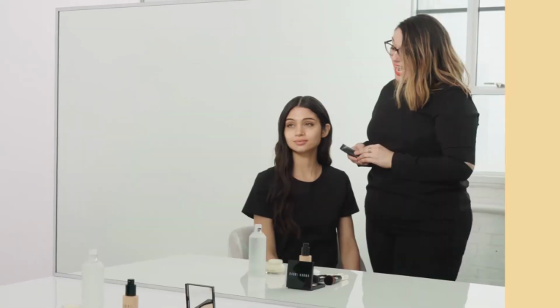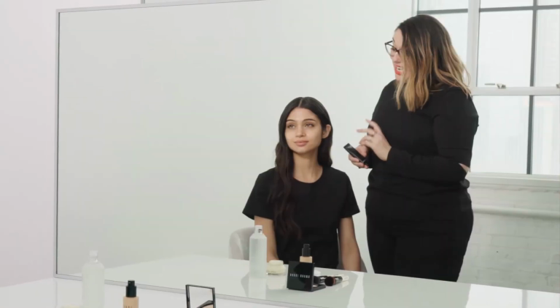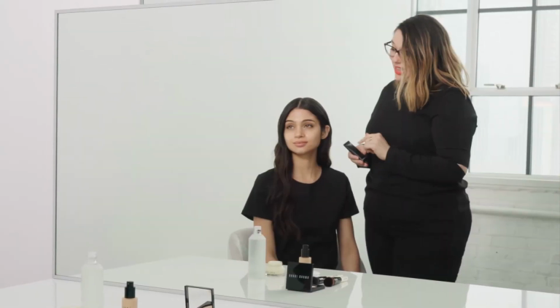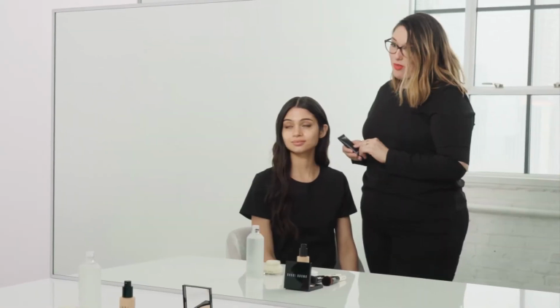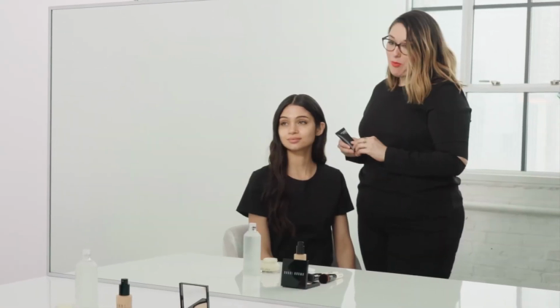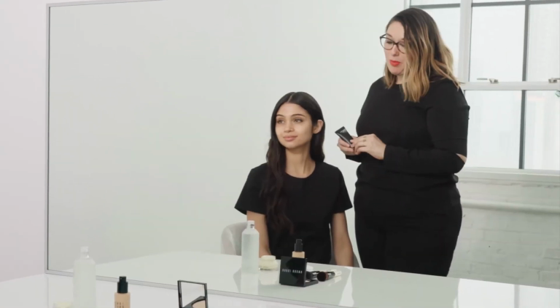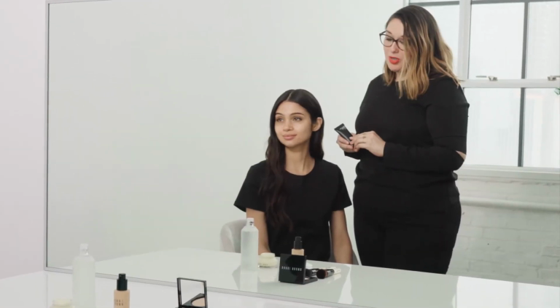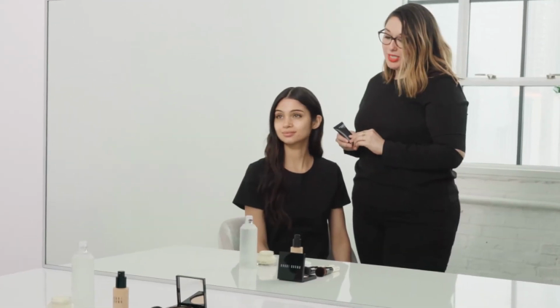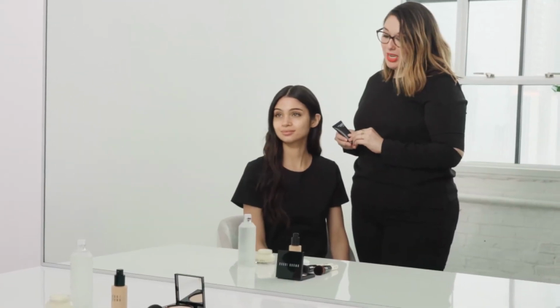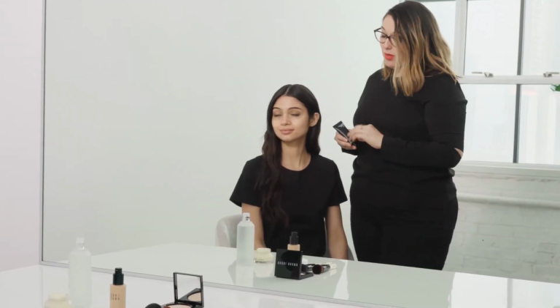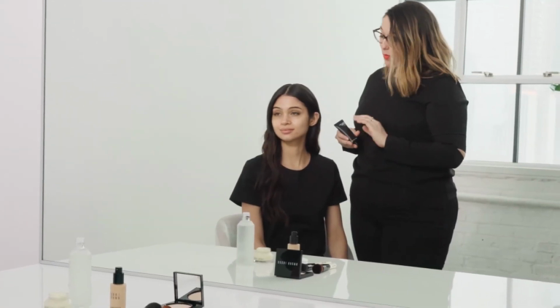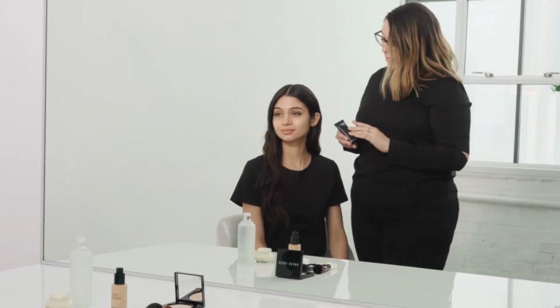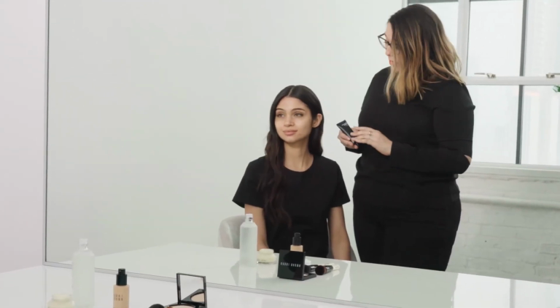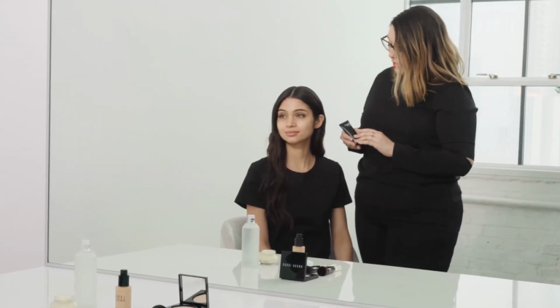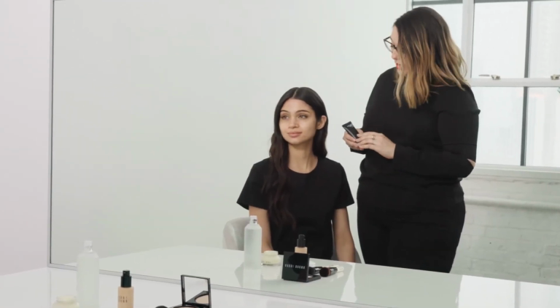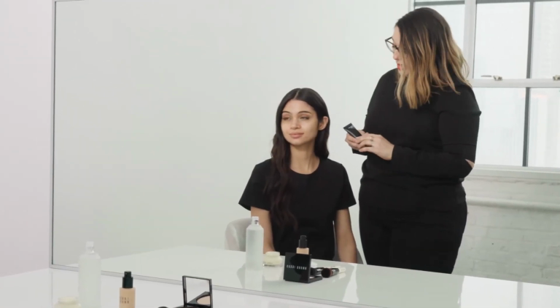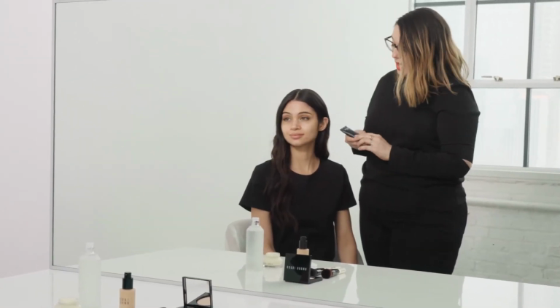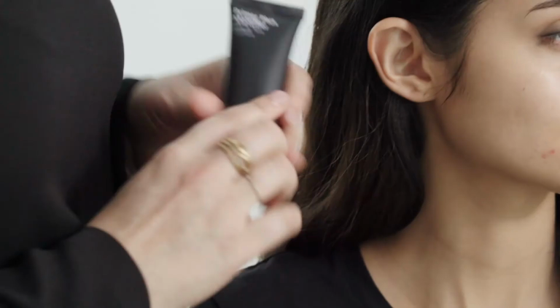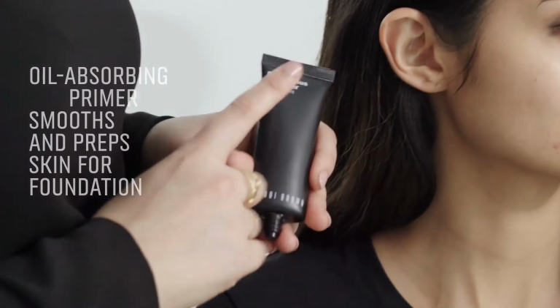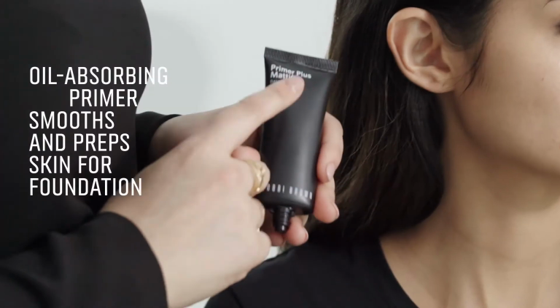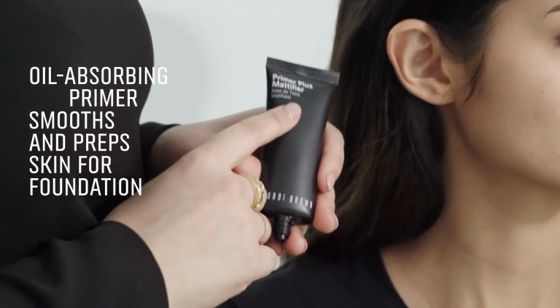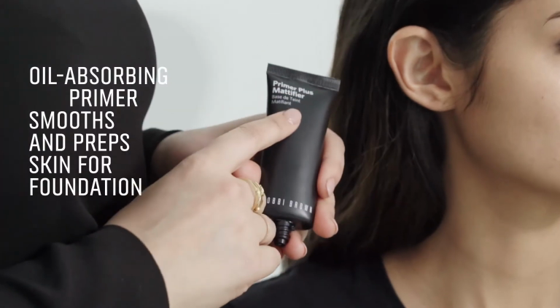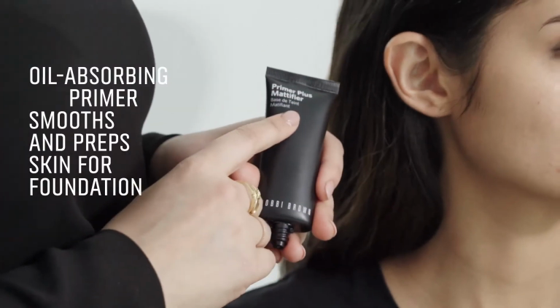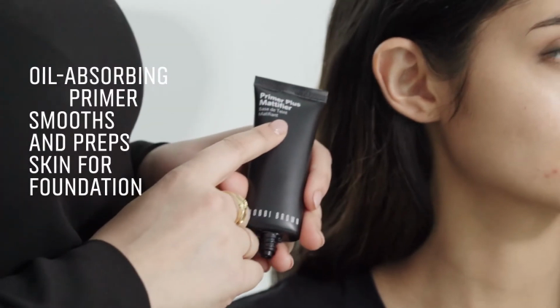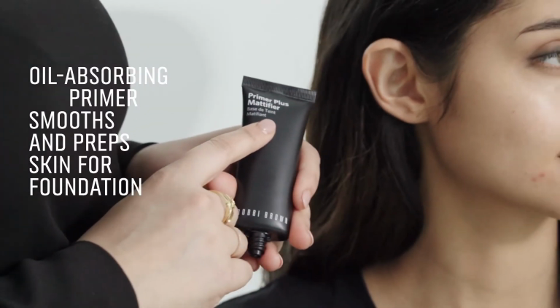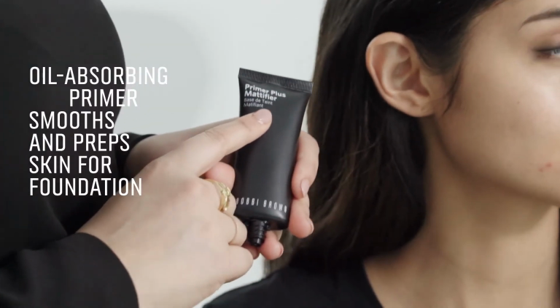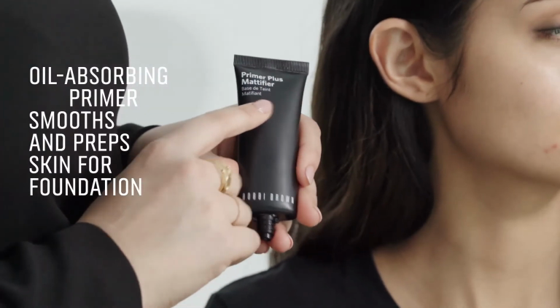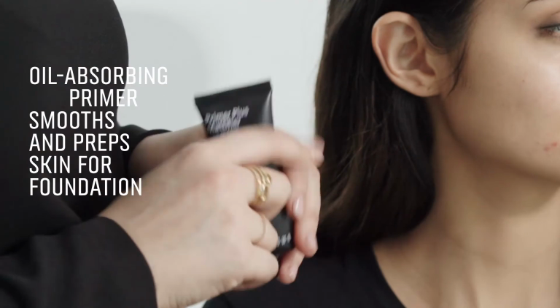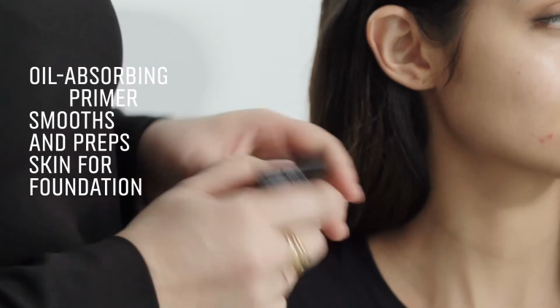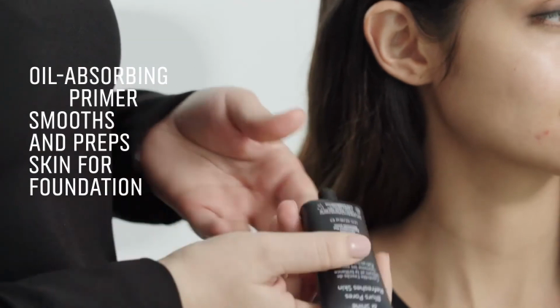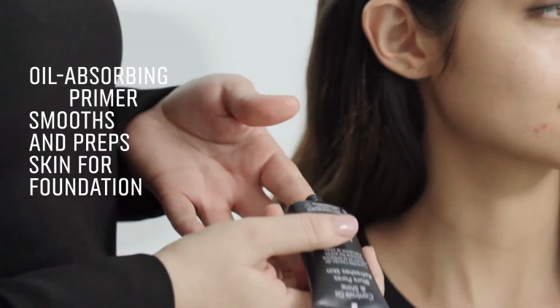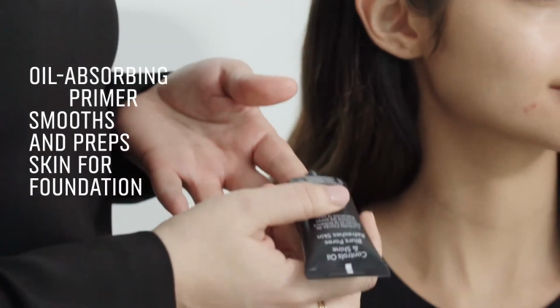Now that we've prepped your skin with the perfect moisturizer, let's use a little bit of our primer plus mattifier.